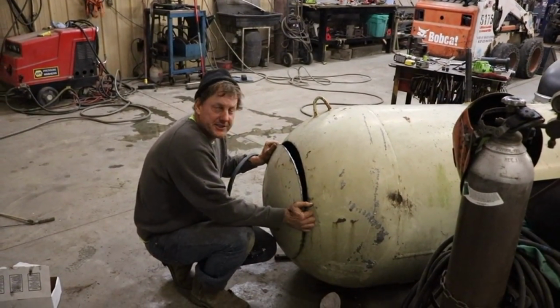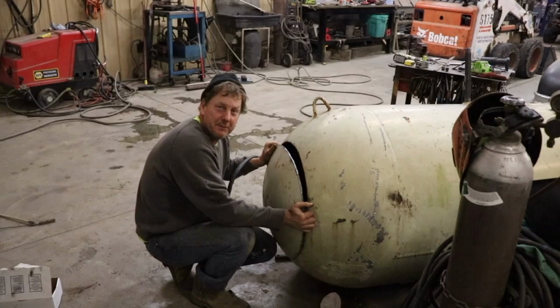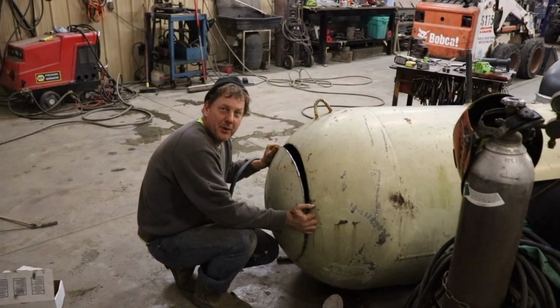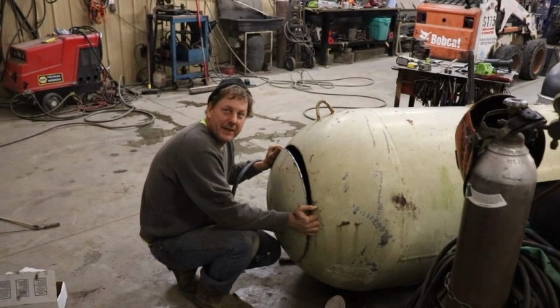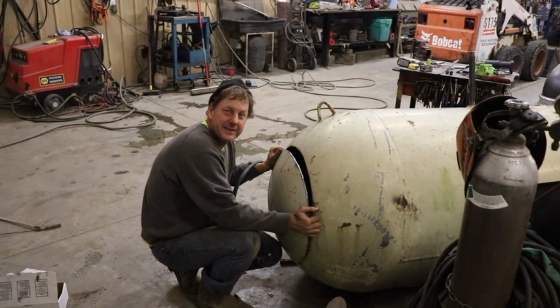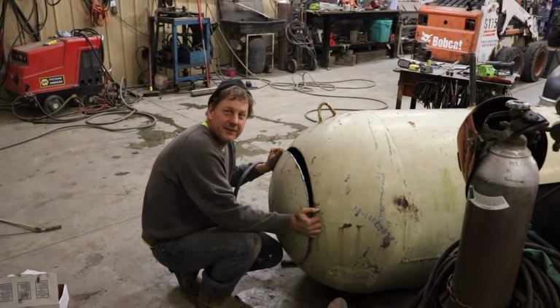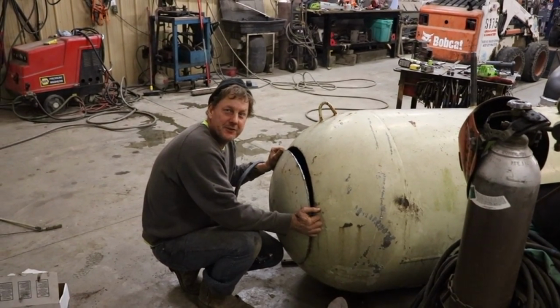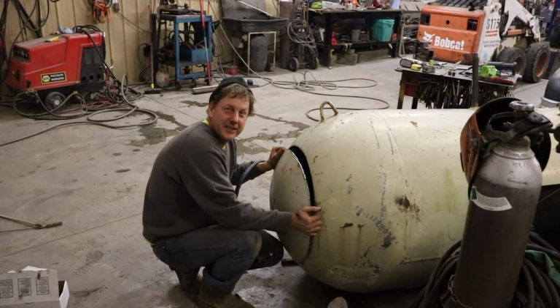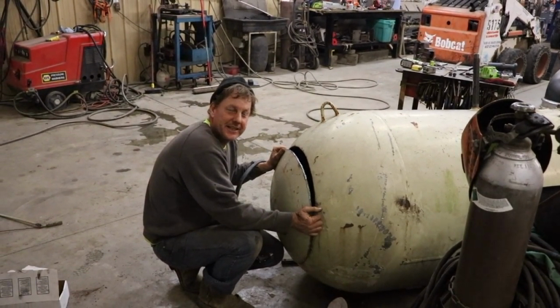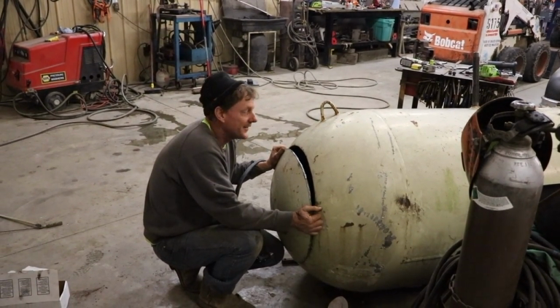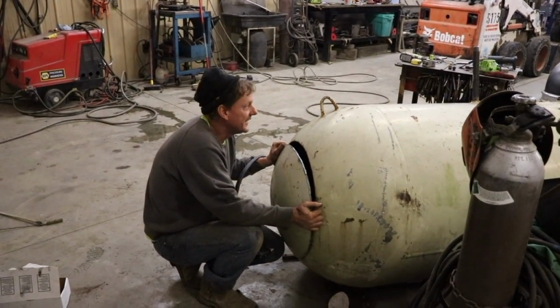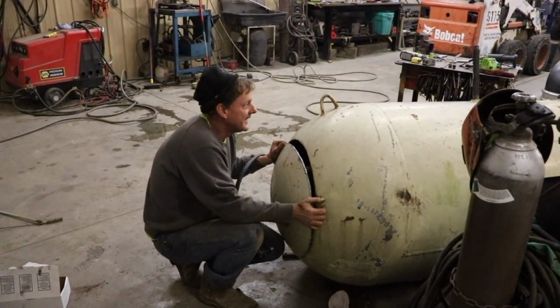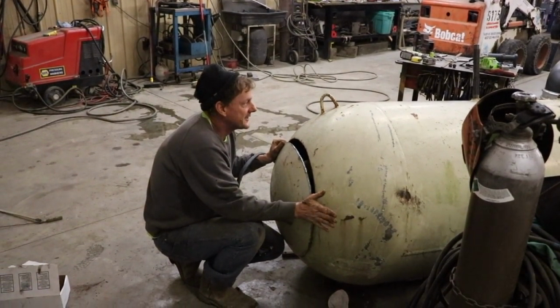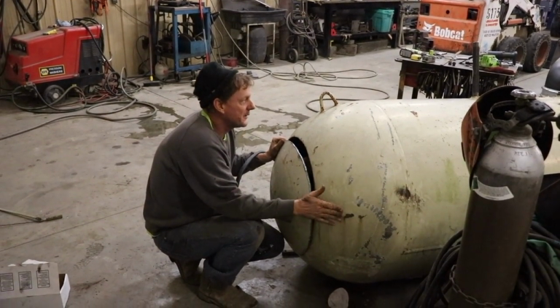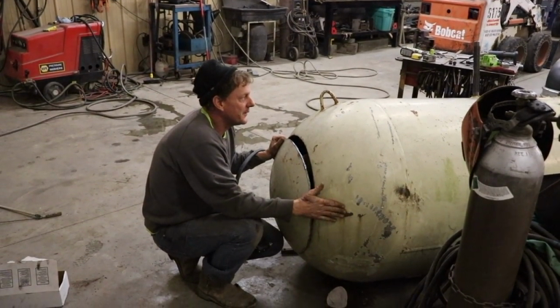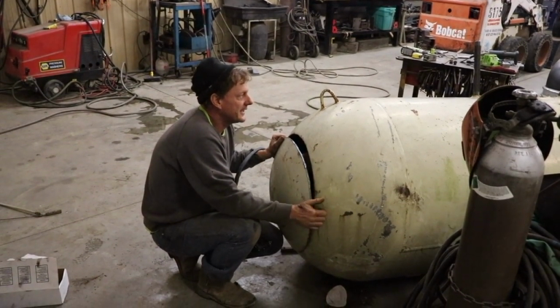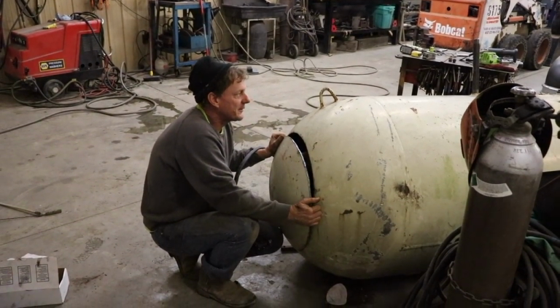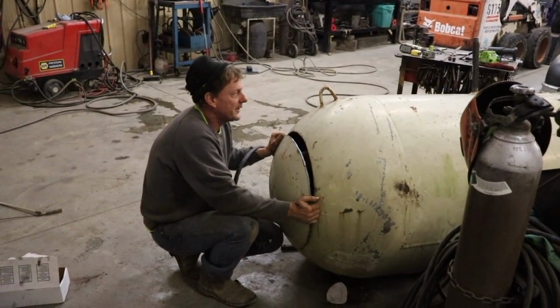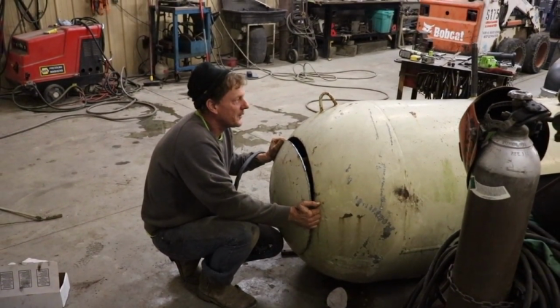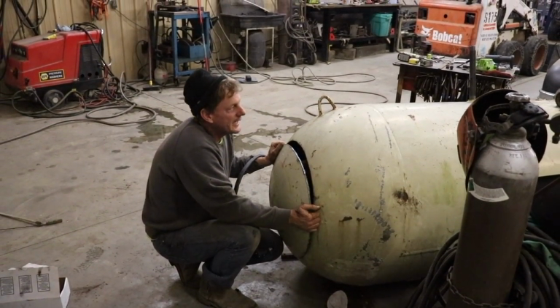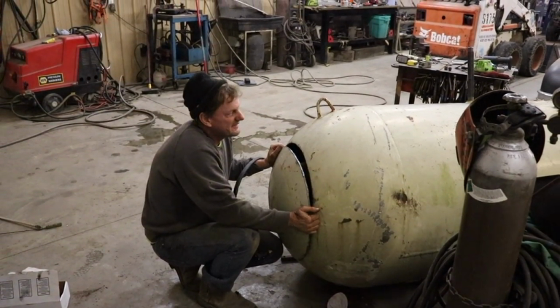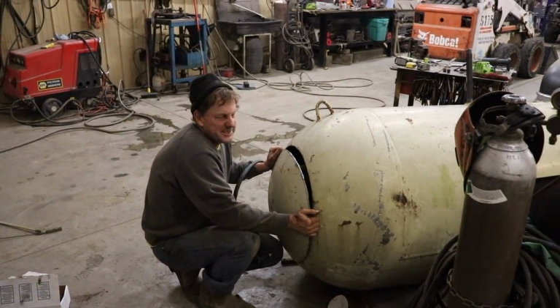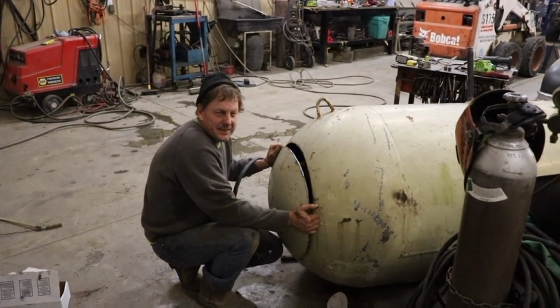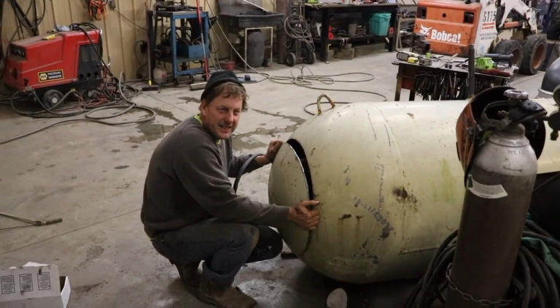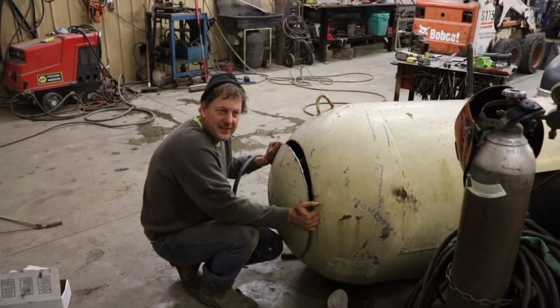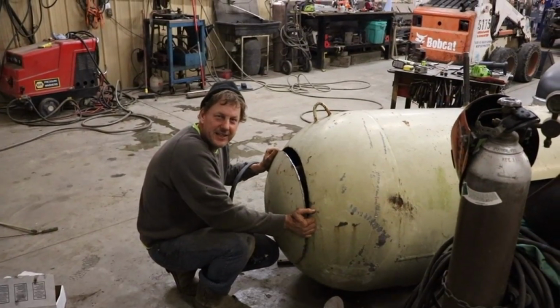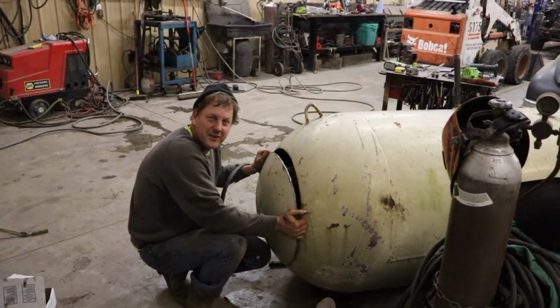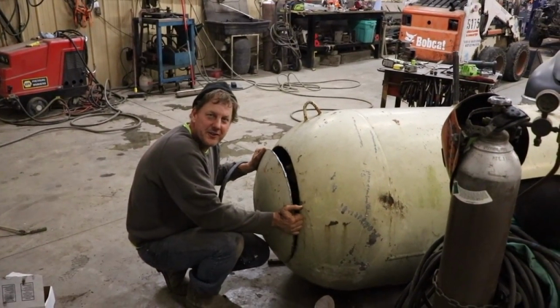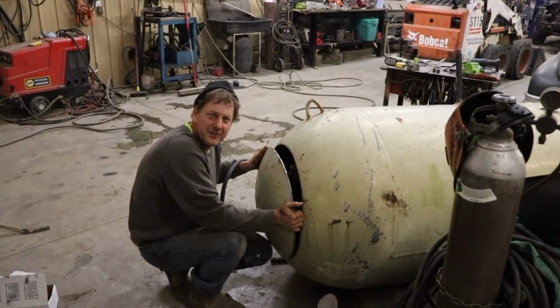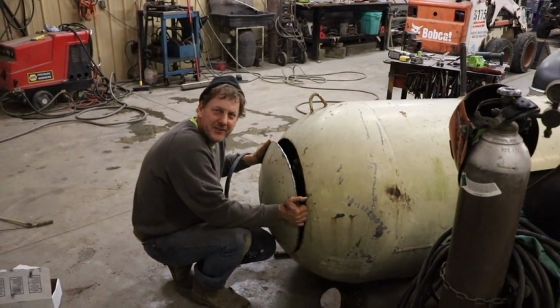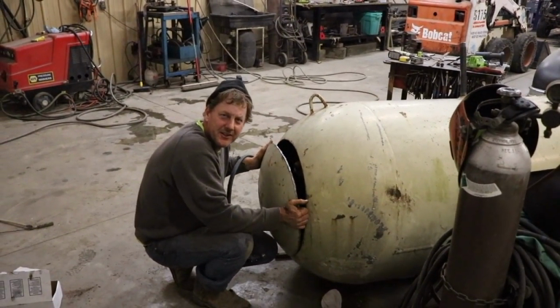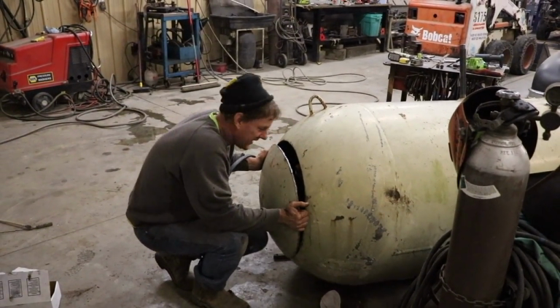Just got my propane tank from the junkyard. It's a sweet one. Didn't have to pay a whole lot. Seemed a little heavy — I don't know if something's inside or not.